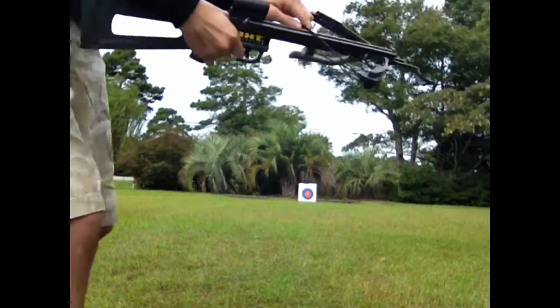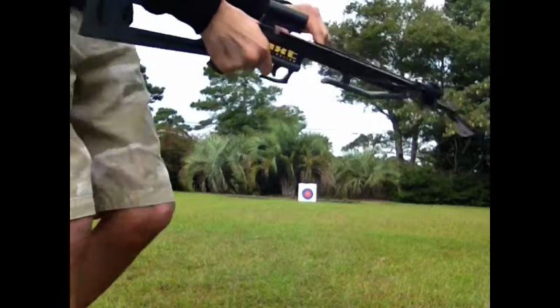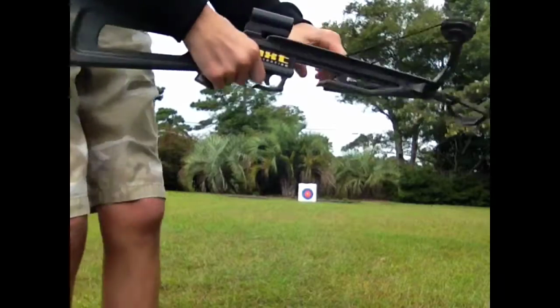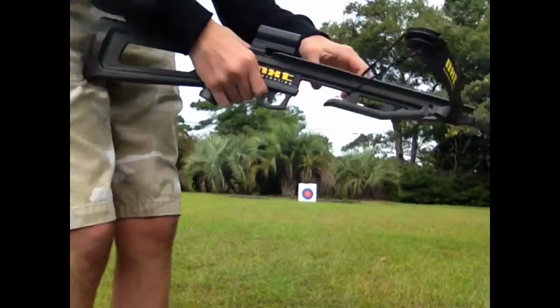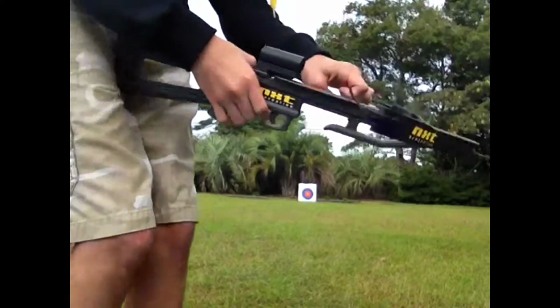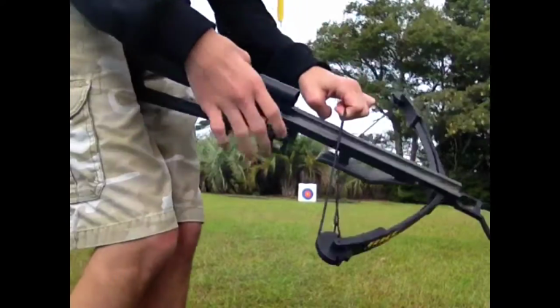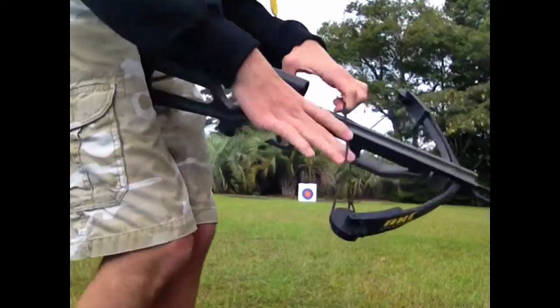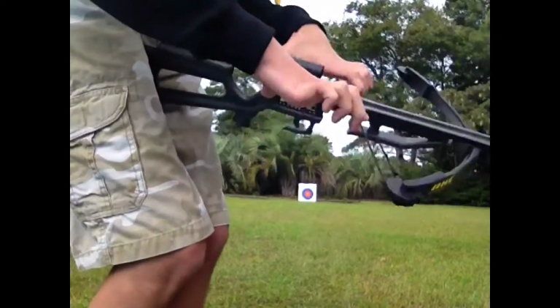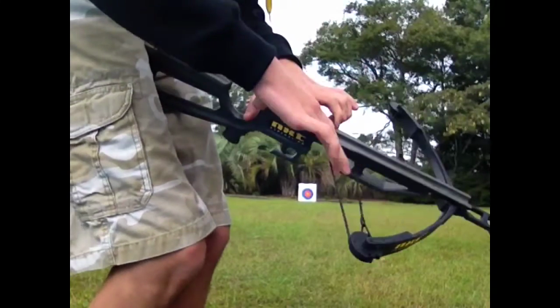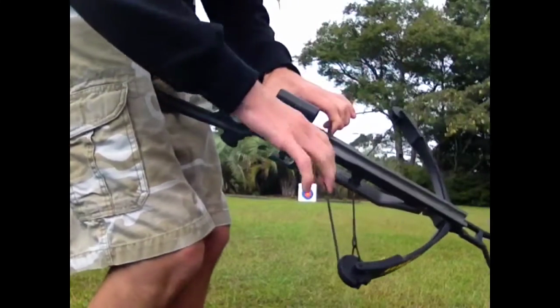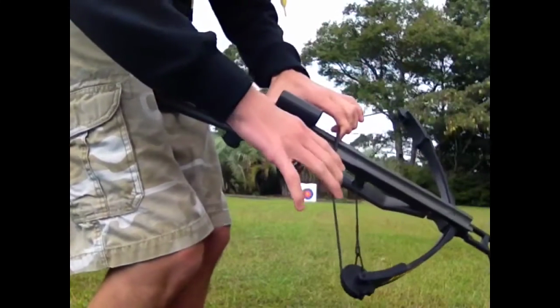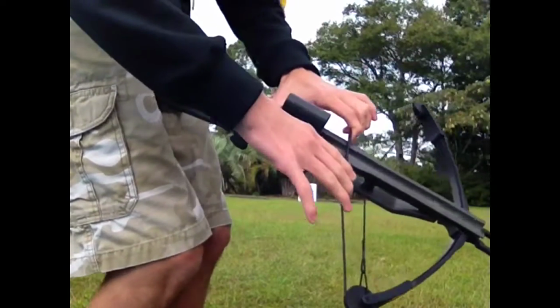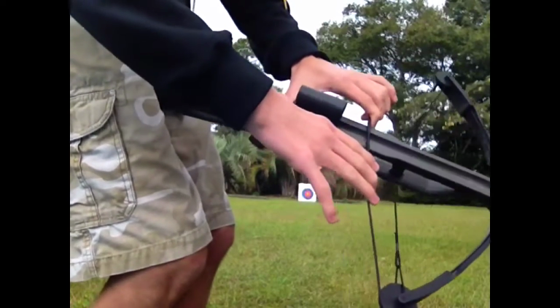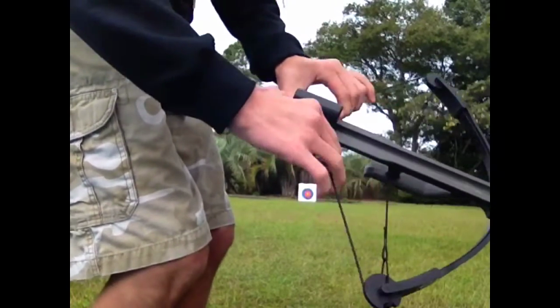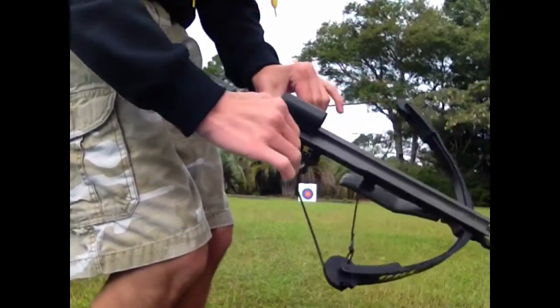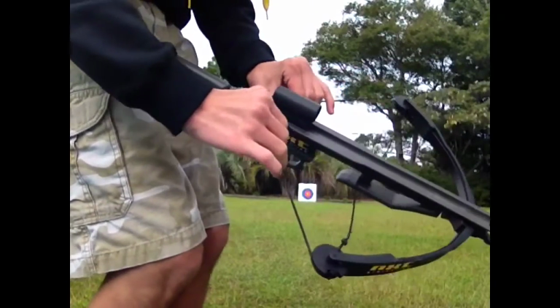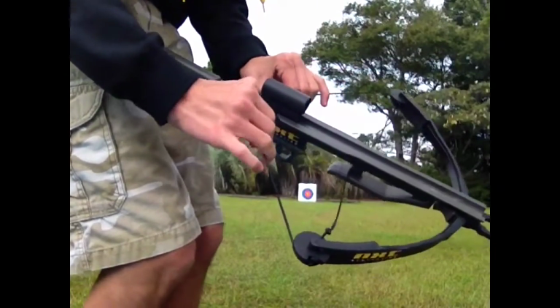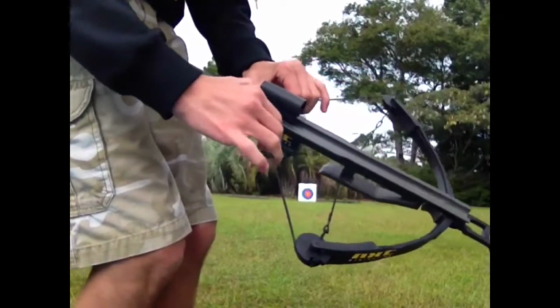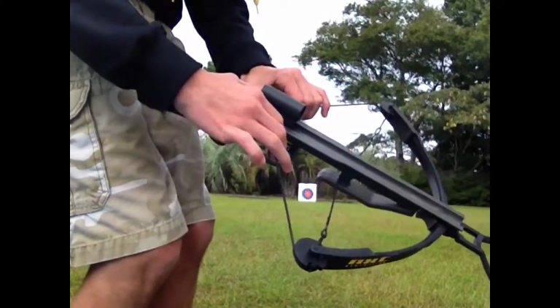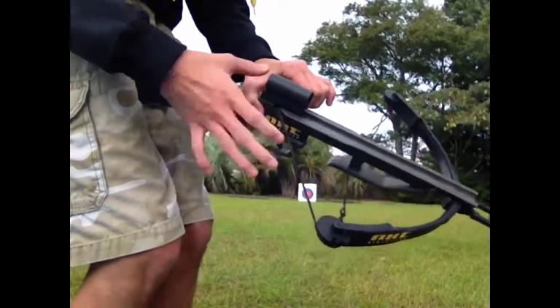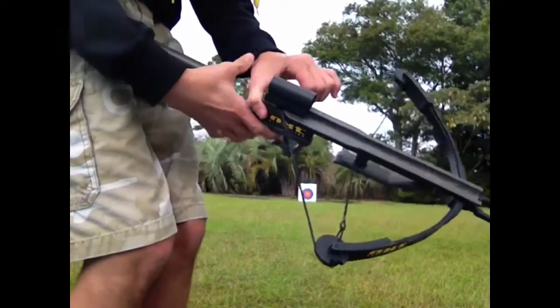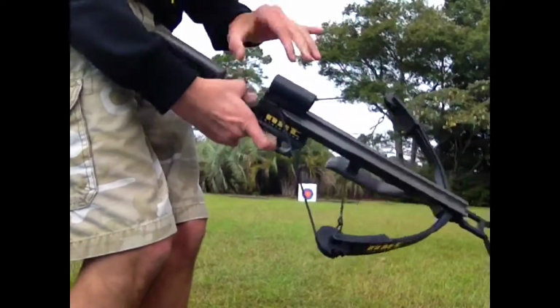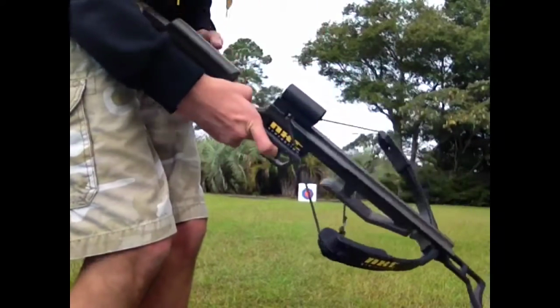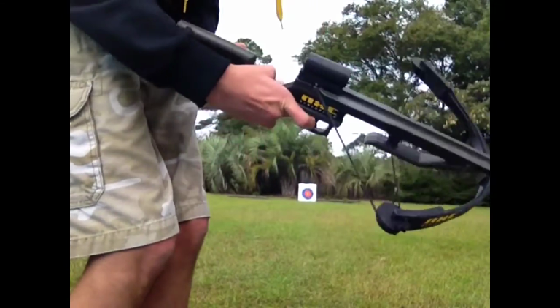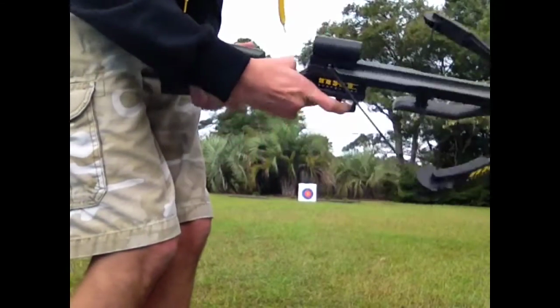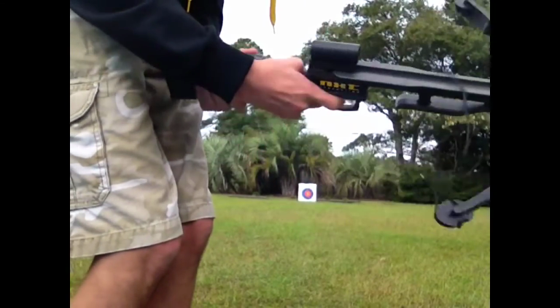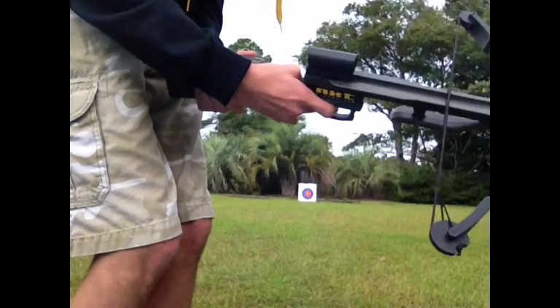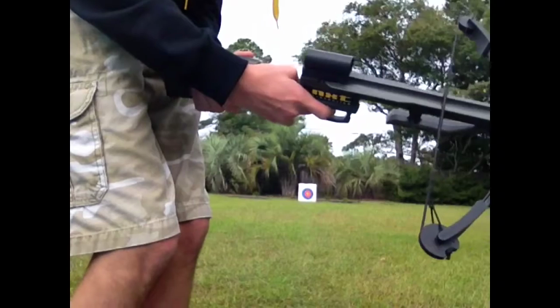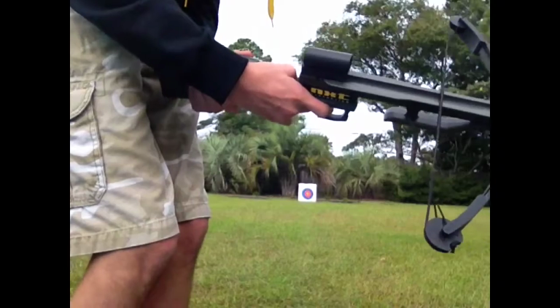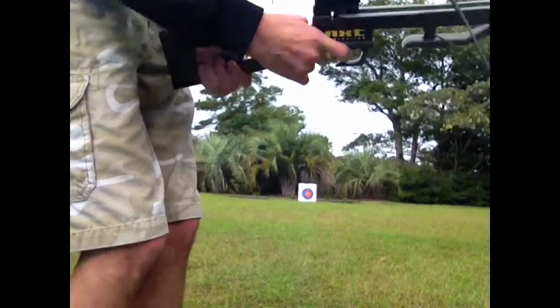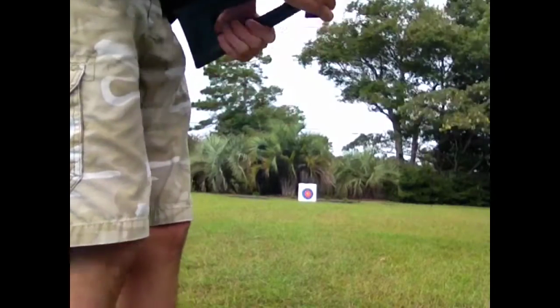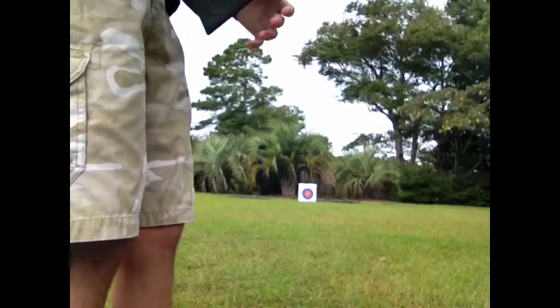The way you cock it is you pull this back, it locks into here, and then you fire it.